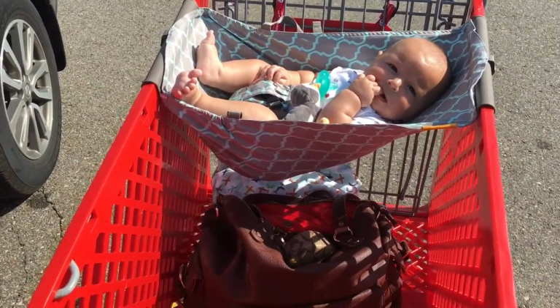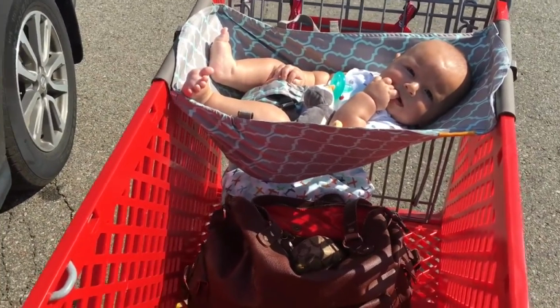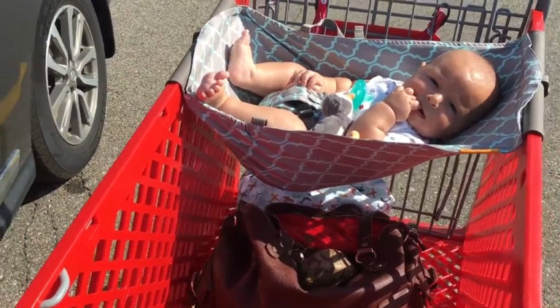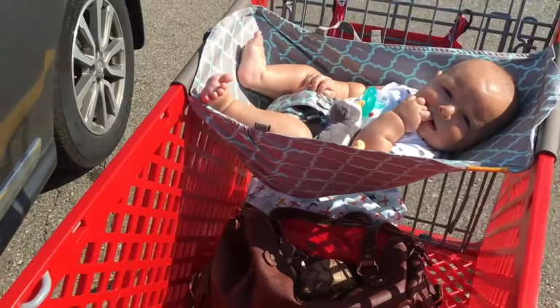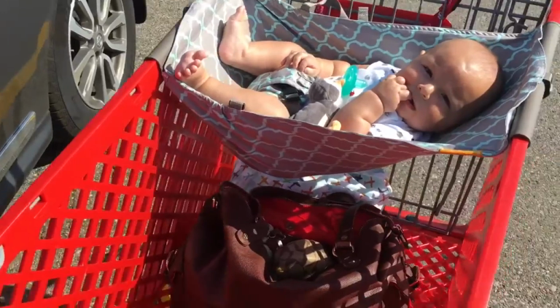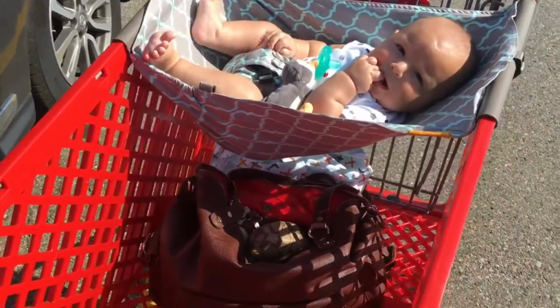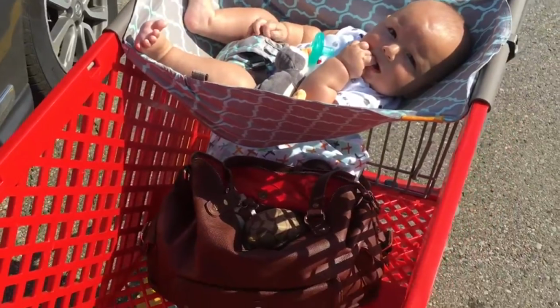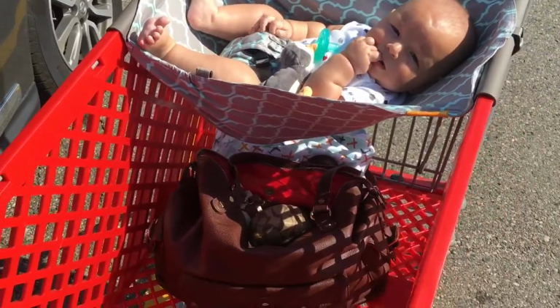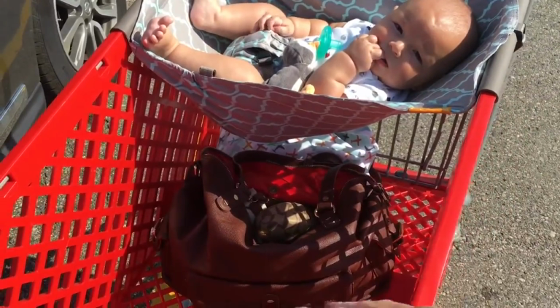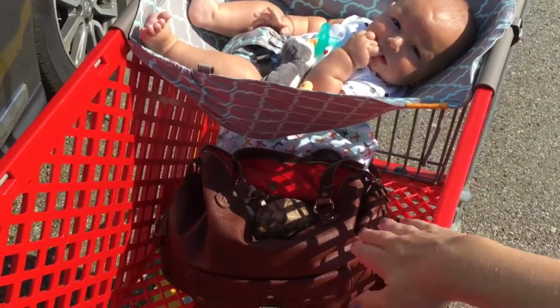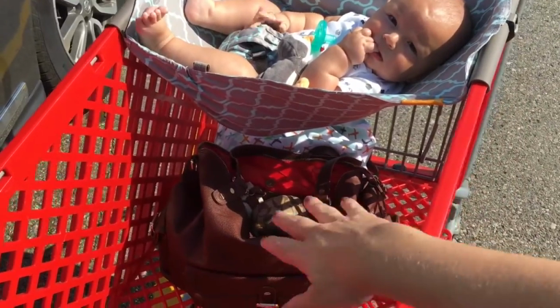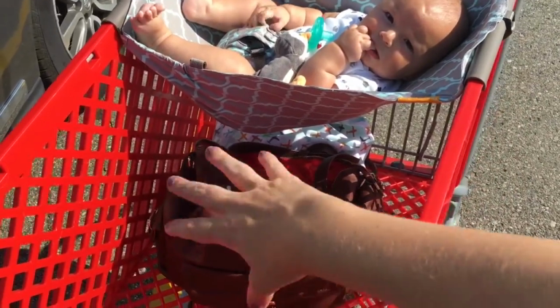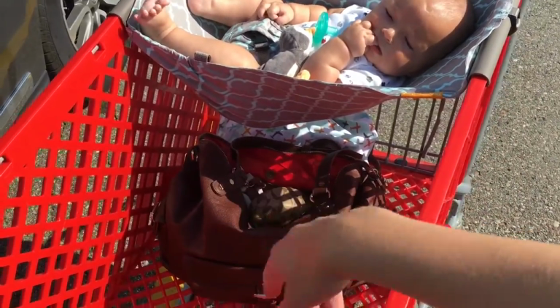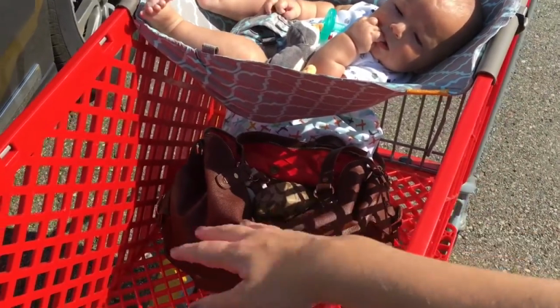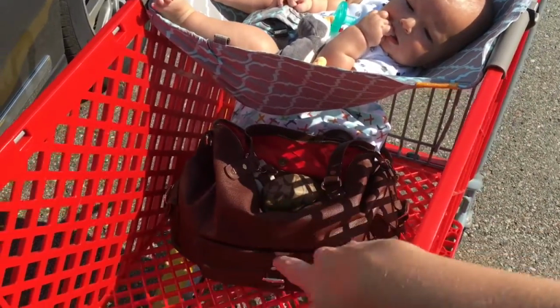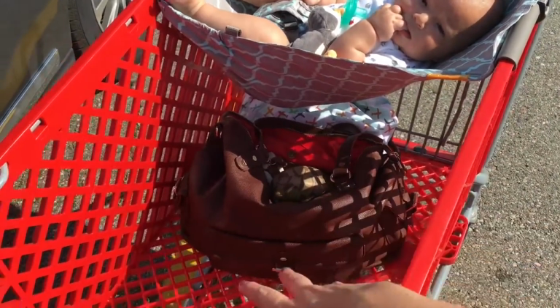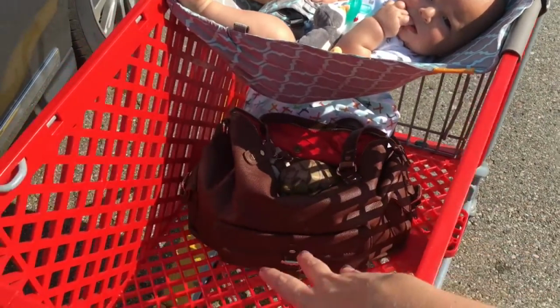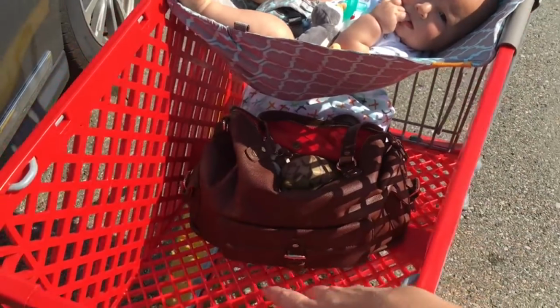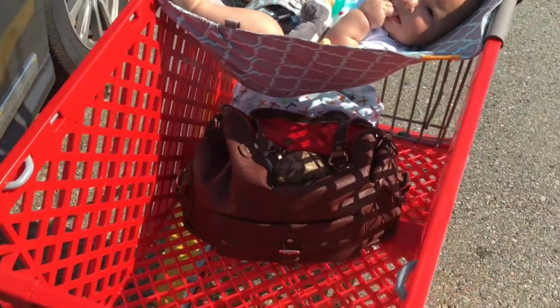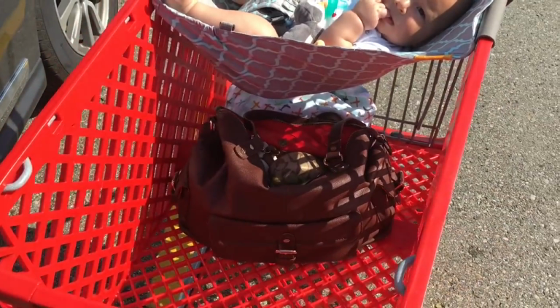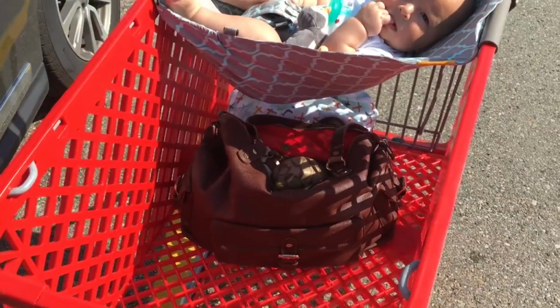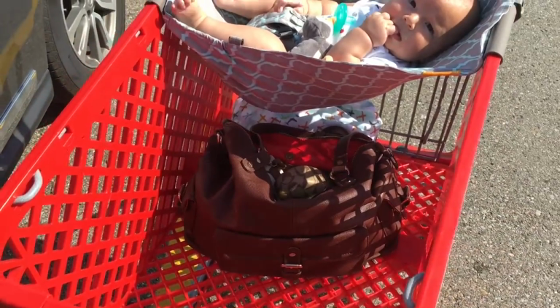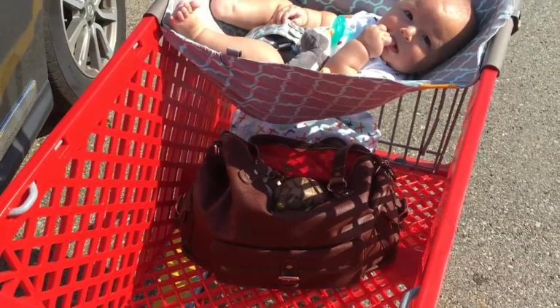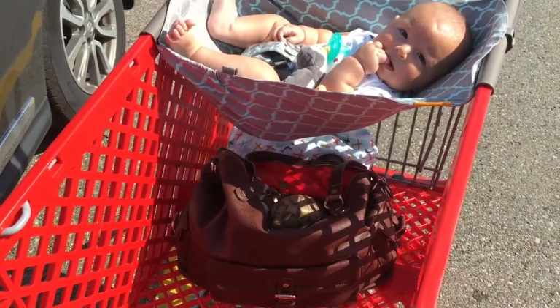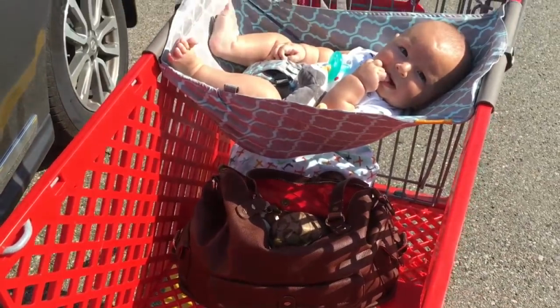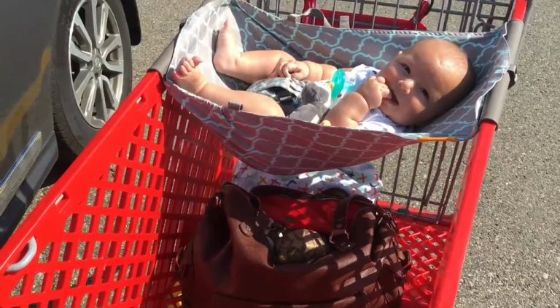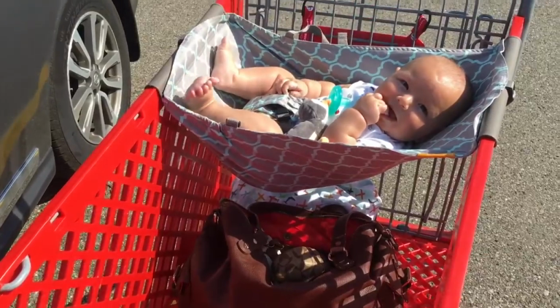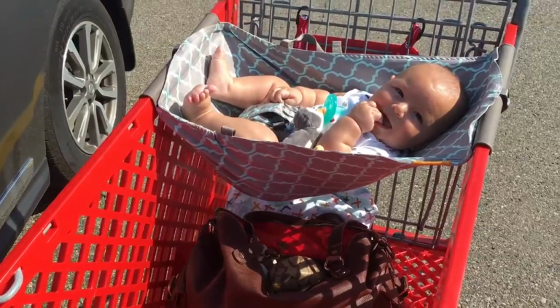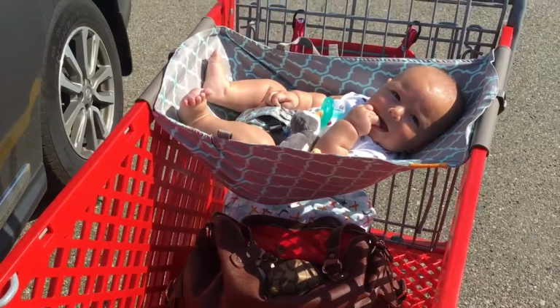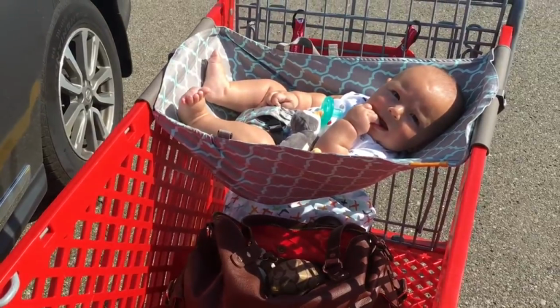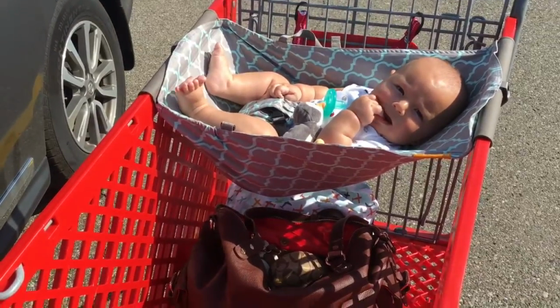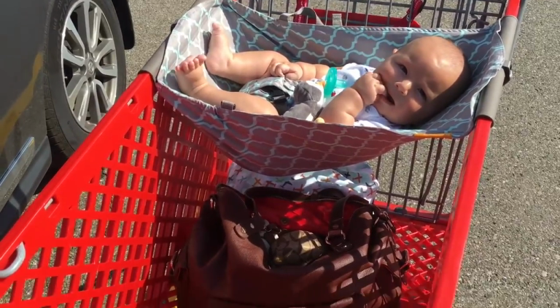This is really nice because now I can put all the groceries or whatever I need to get under here, instead of having him in his car seat.